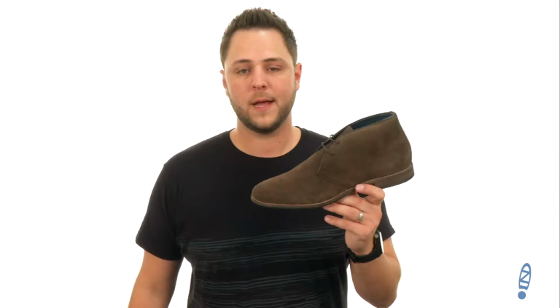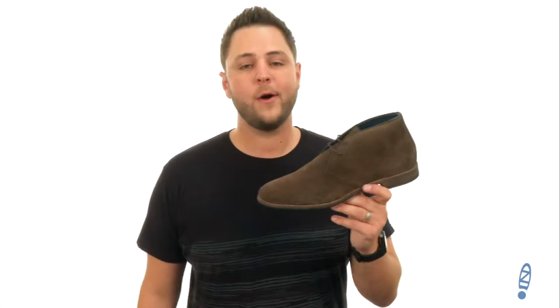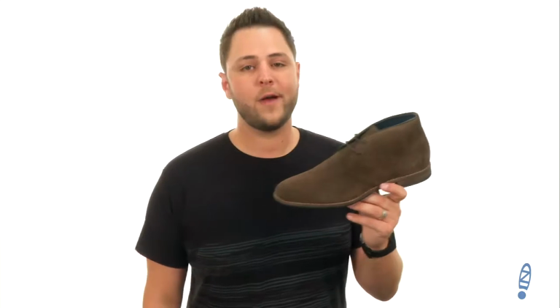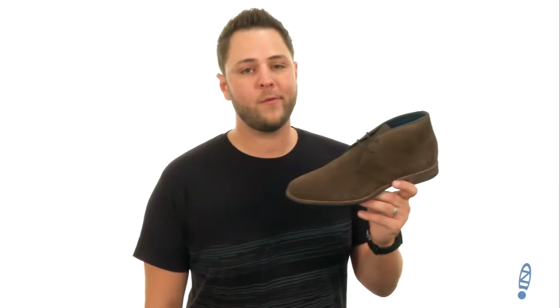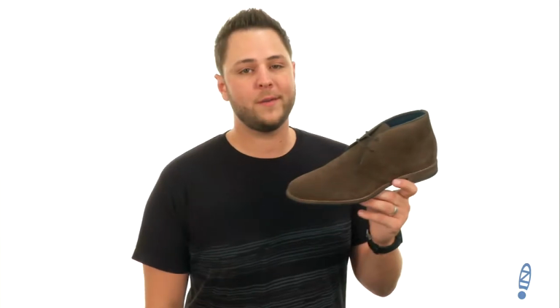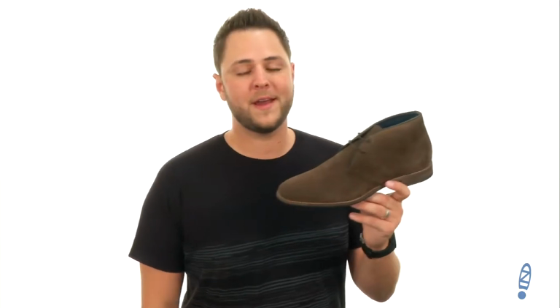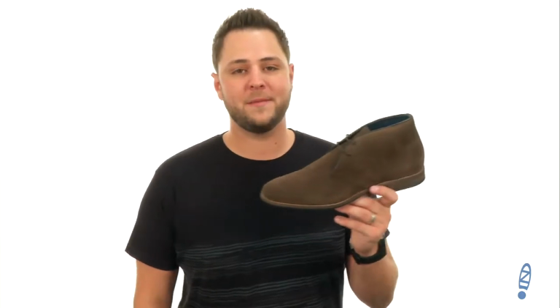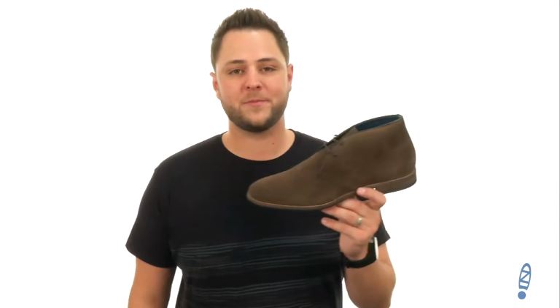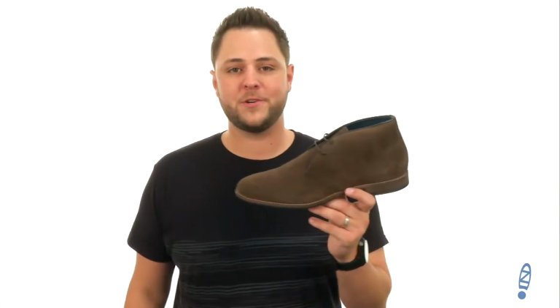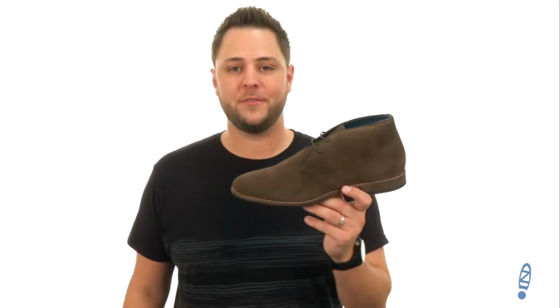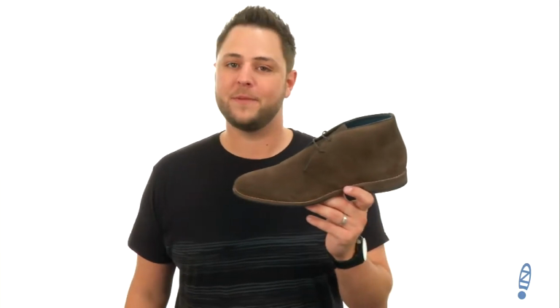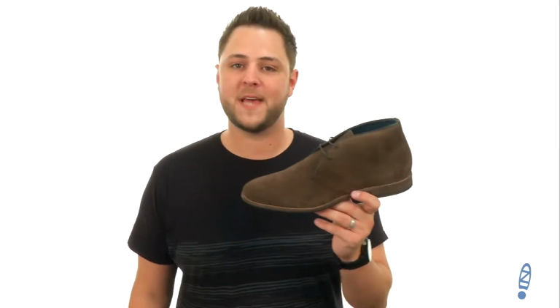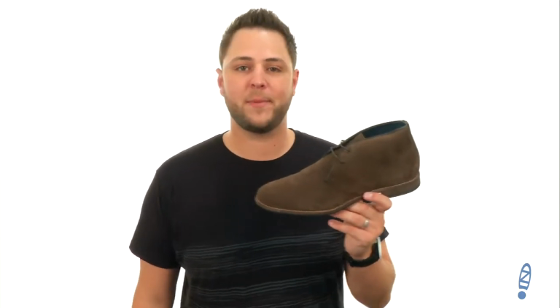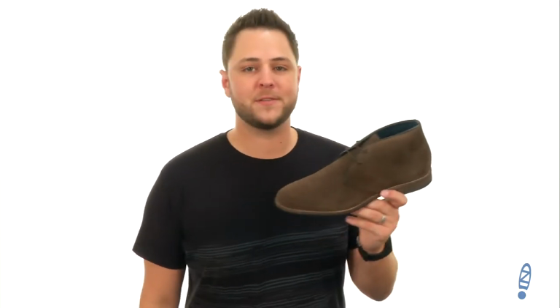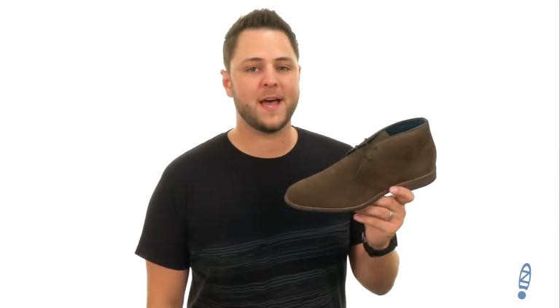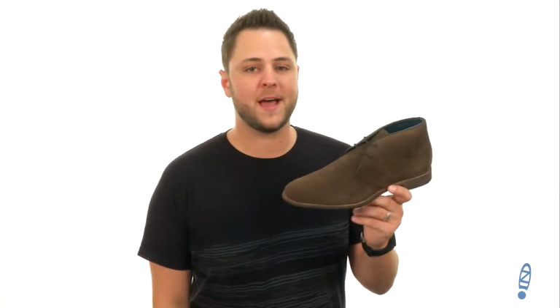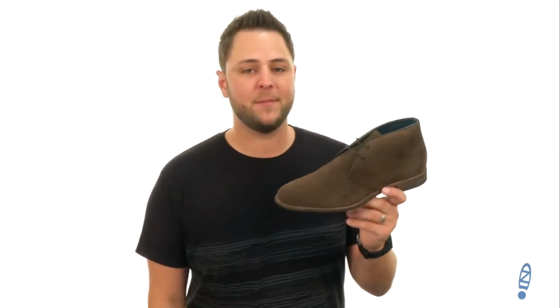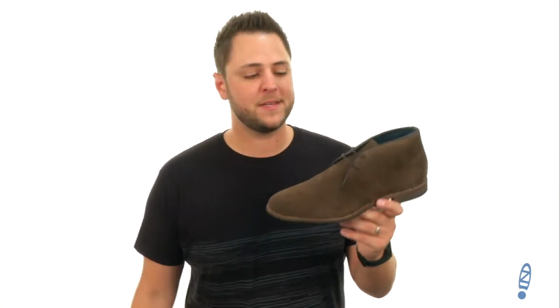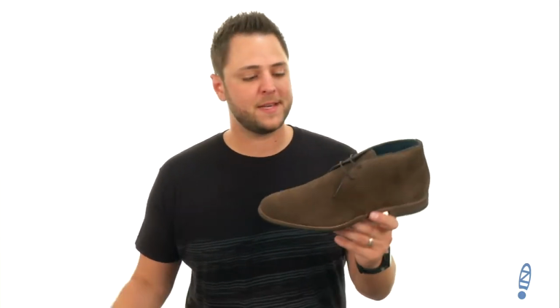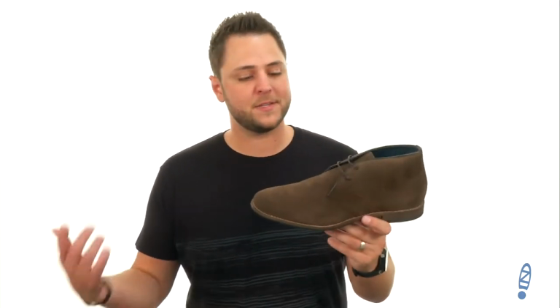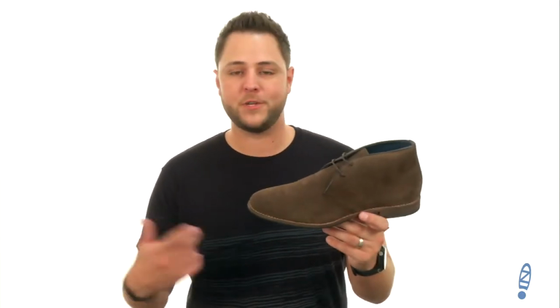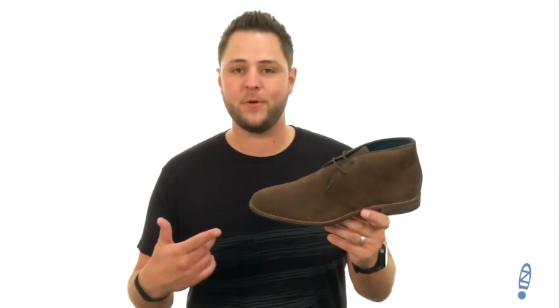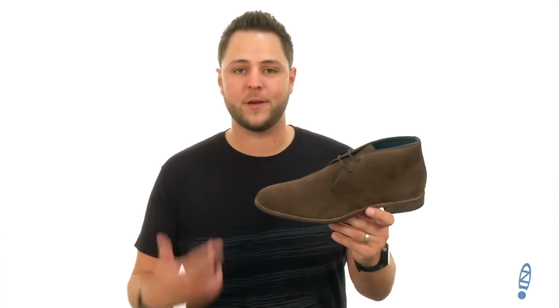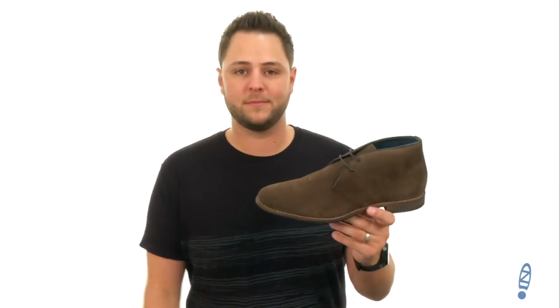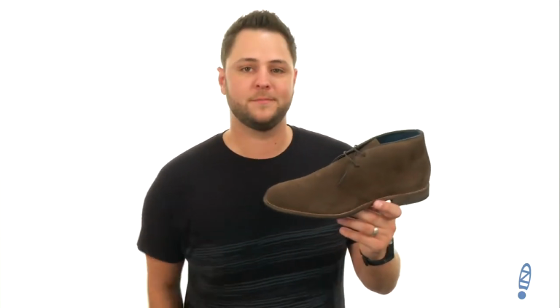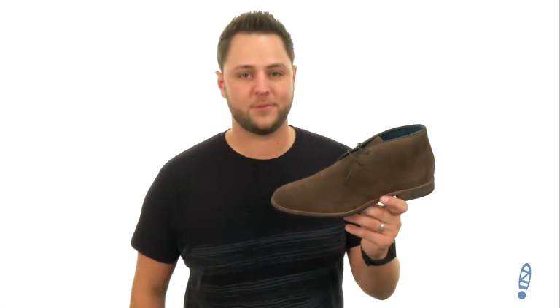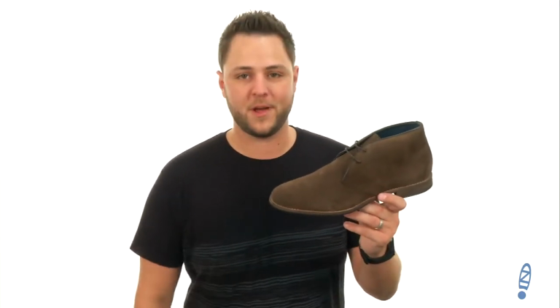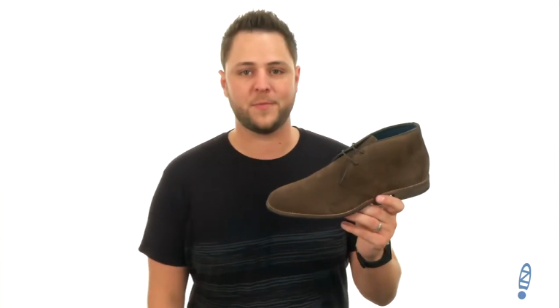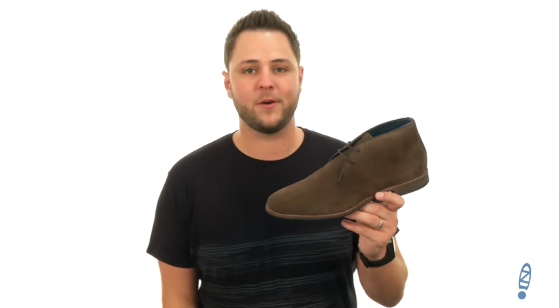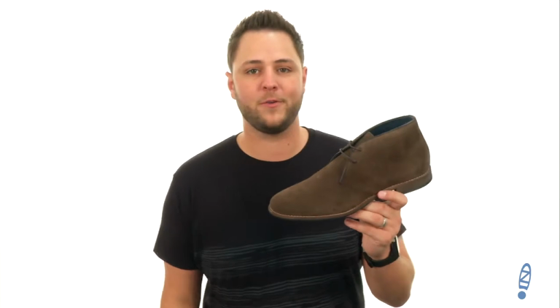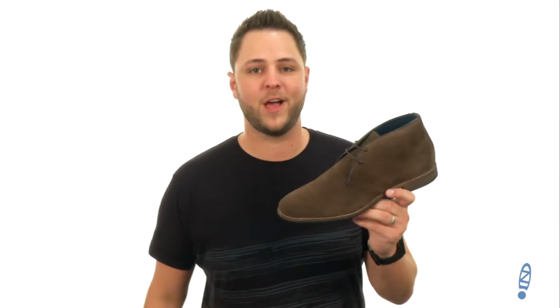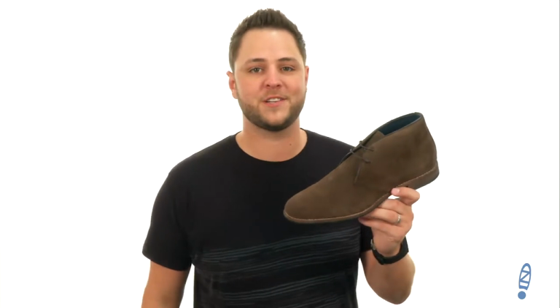Hello everyone, my name is Richard from zappos.com and this is Duke to Rush by Gordon Rush.